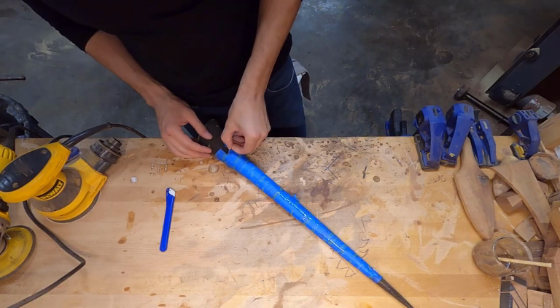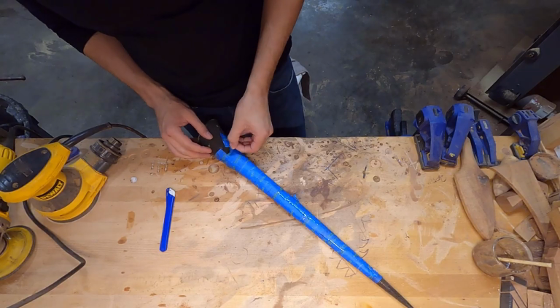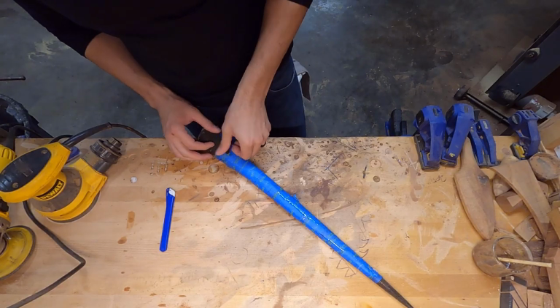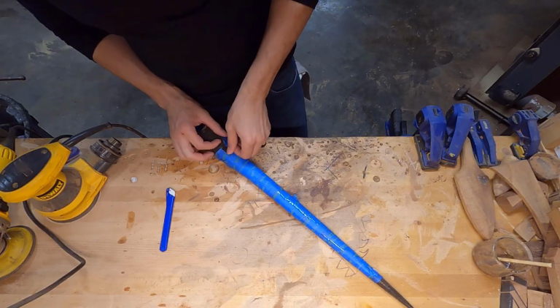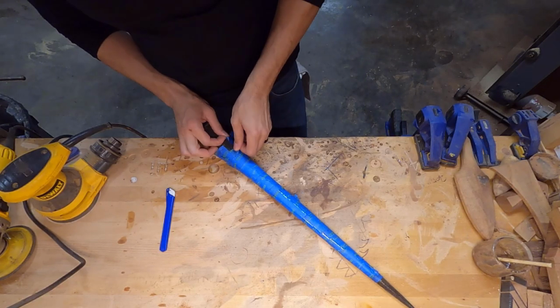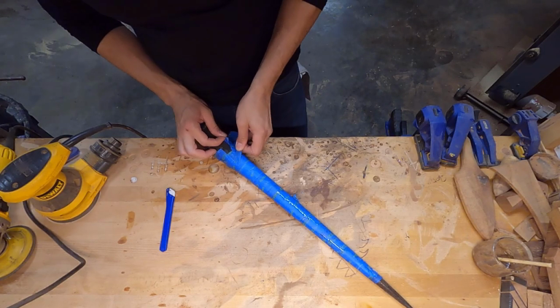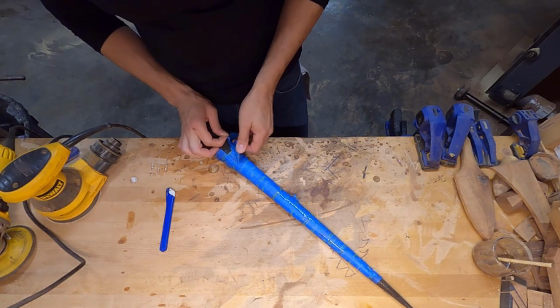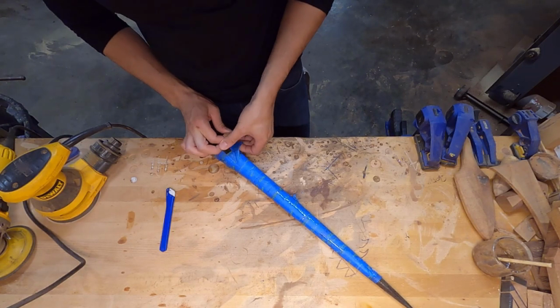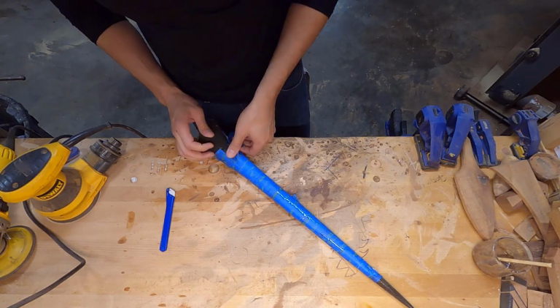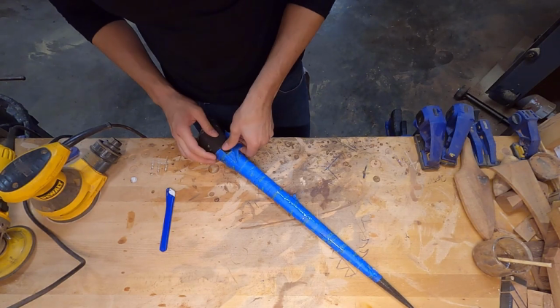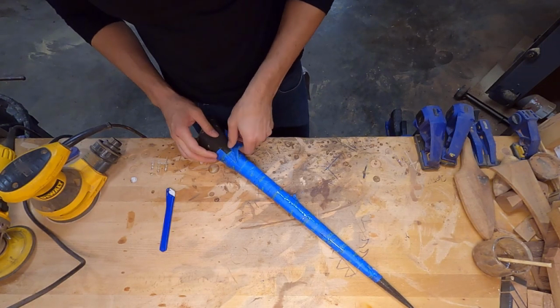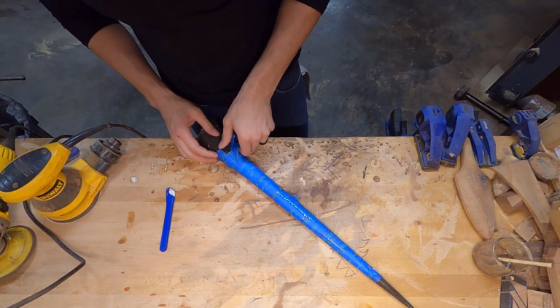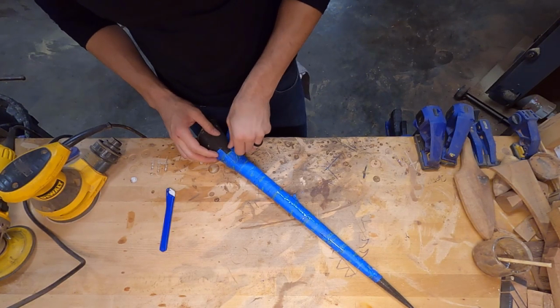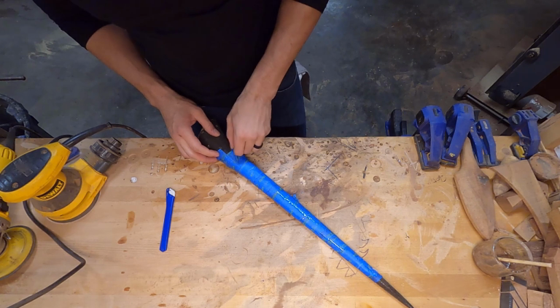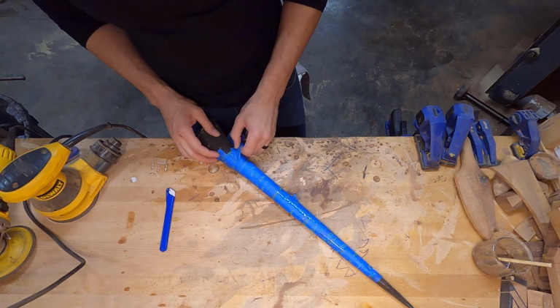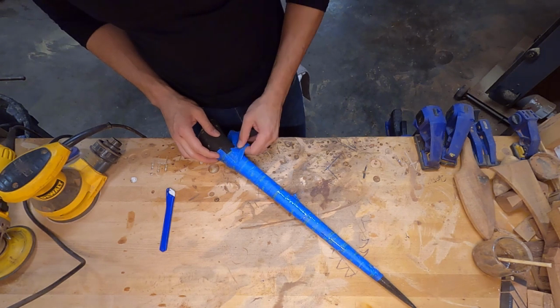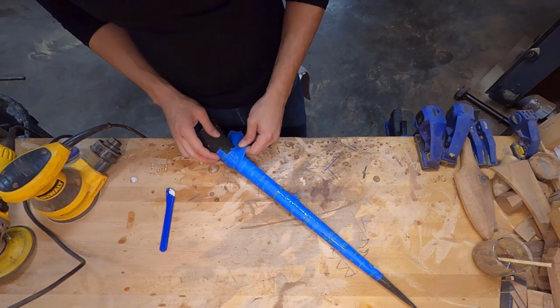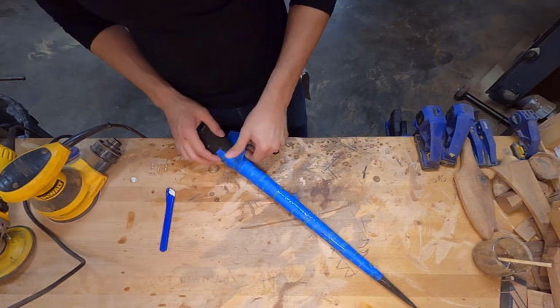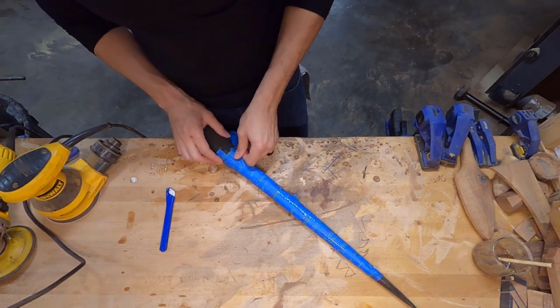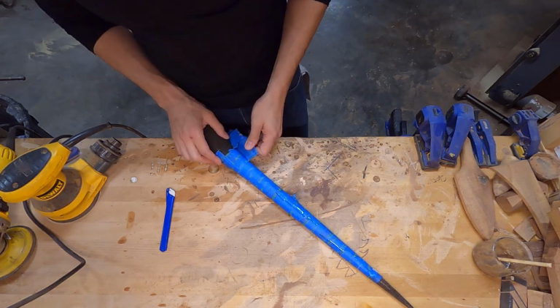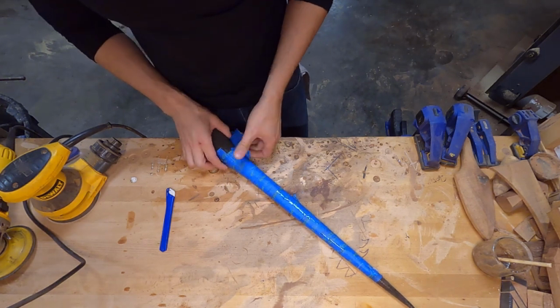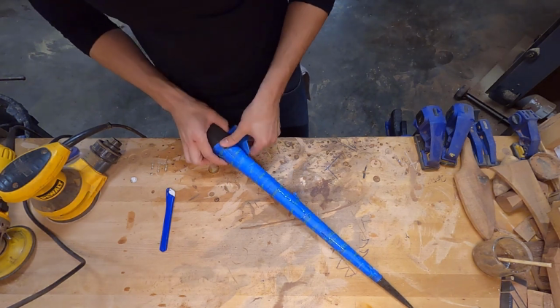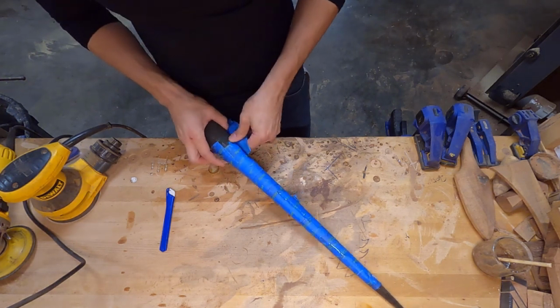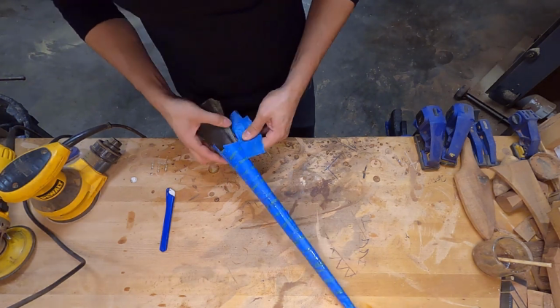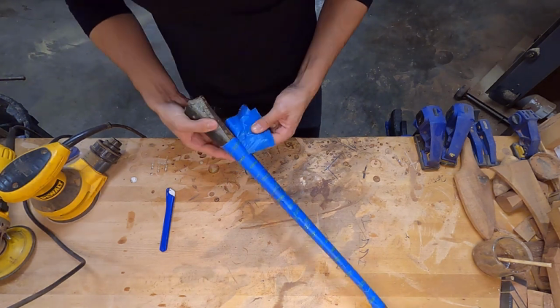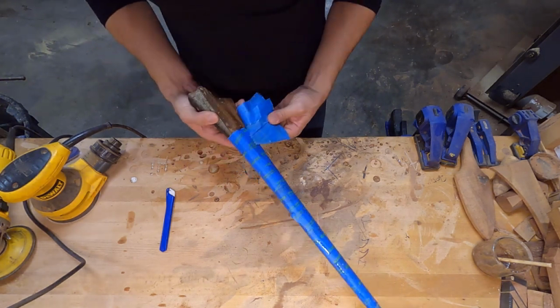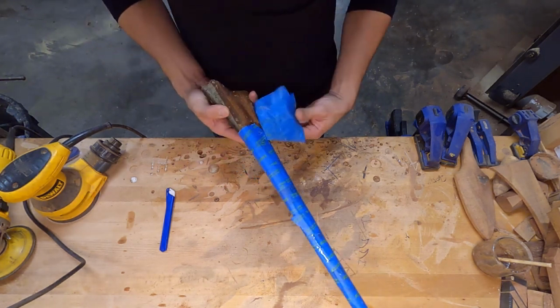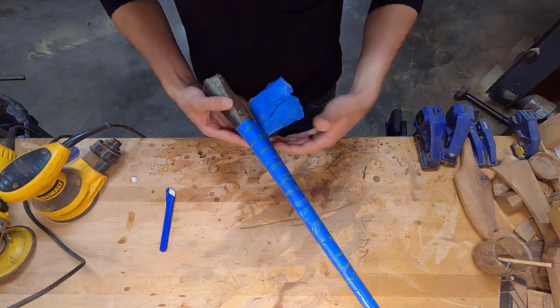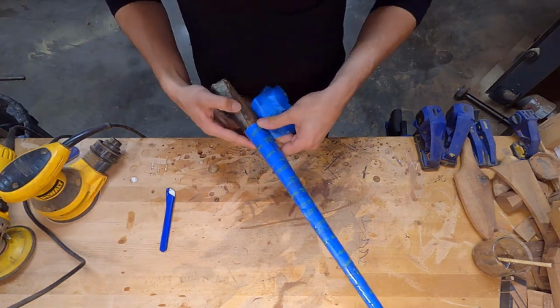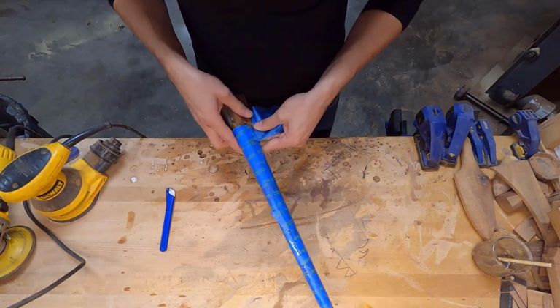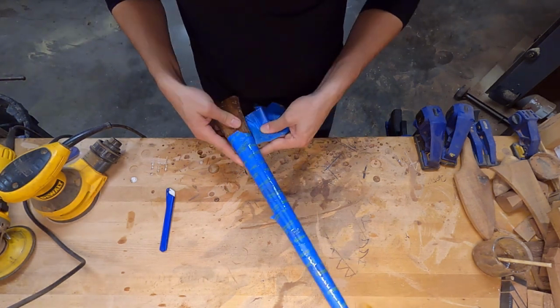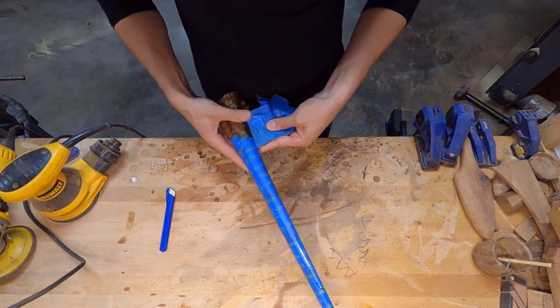Aloha and welcome to this week's video. This week I'm going to be making an Ihe, or Hawaiian short spear.